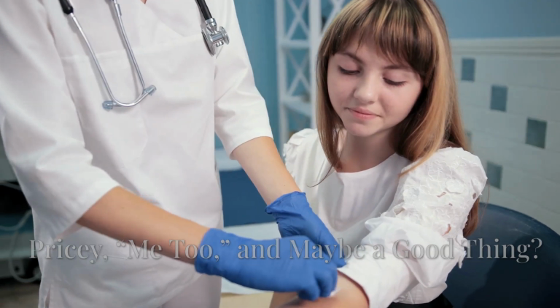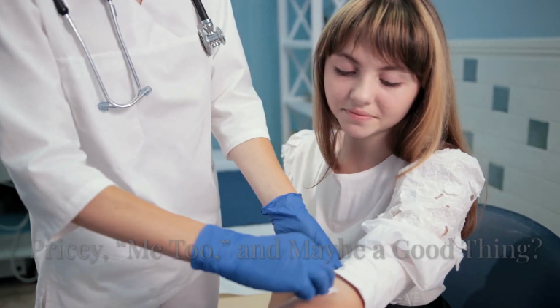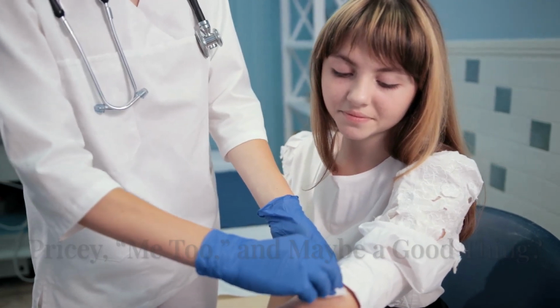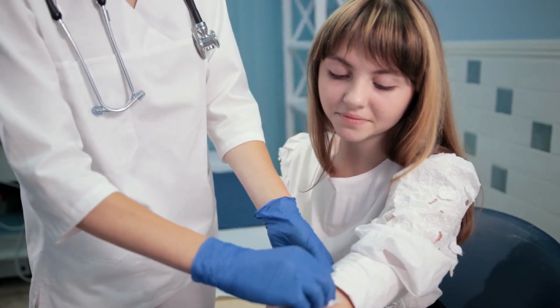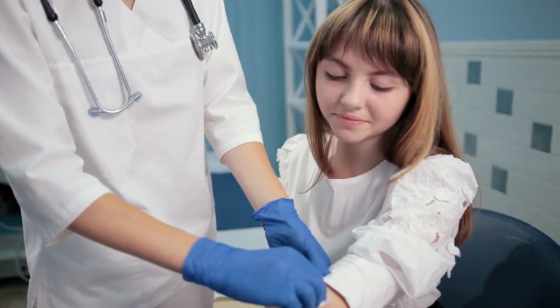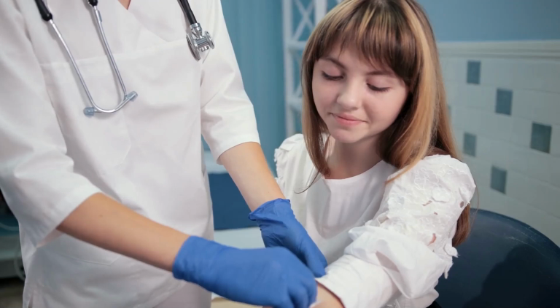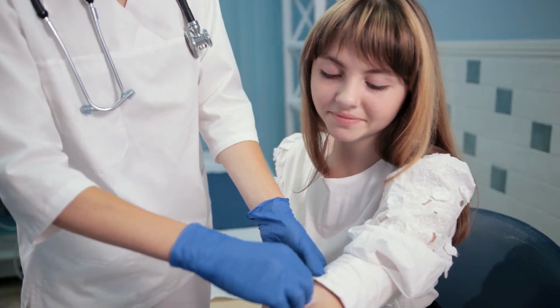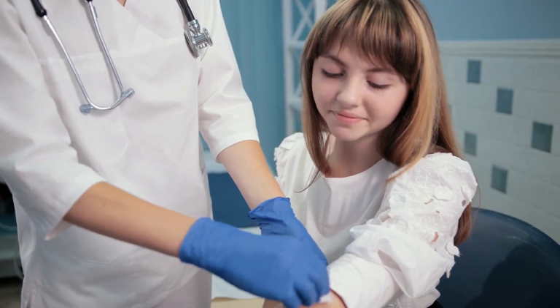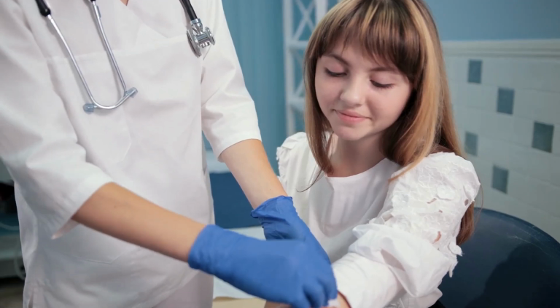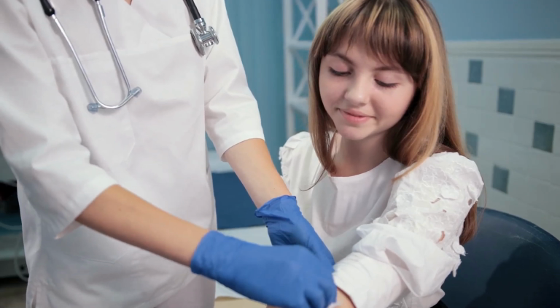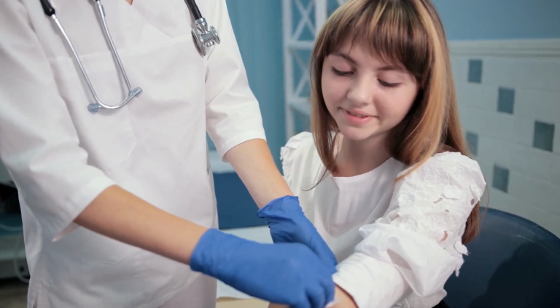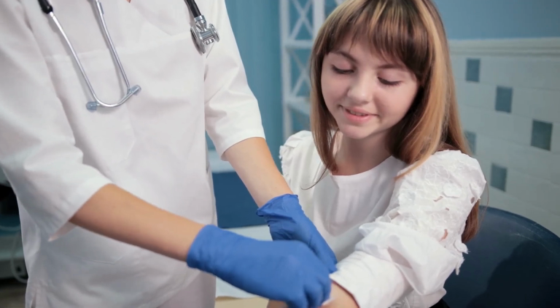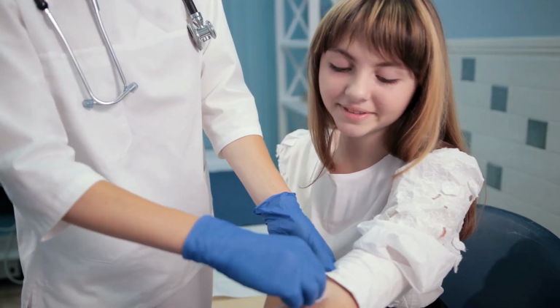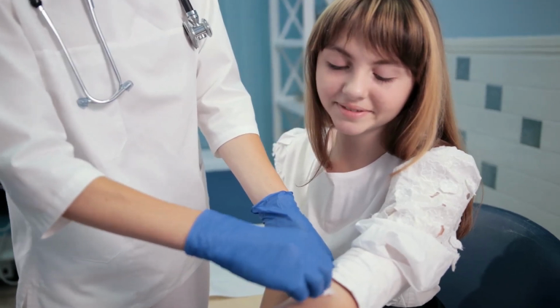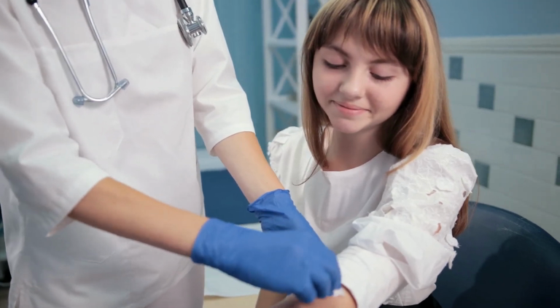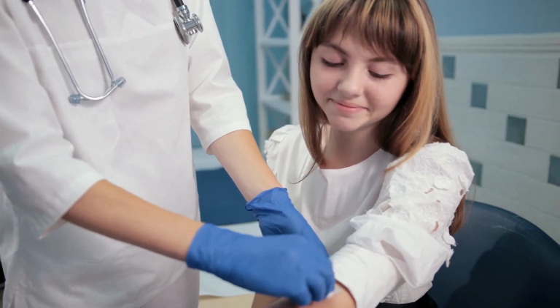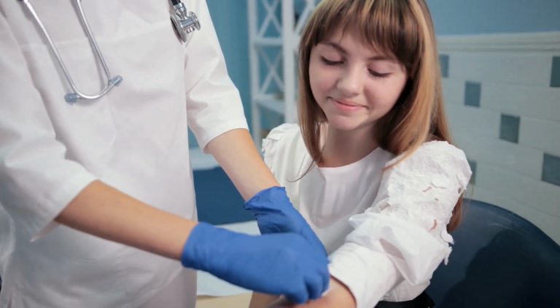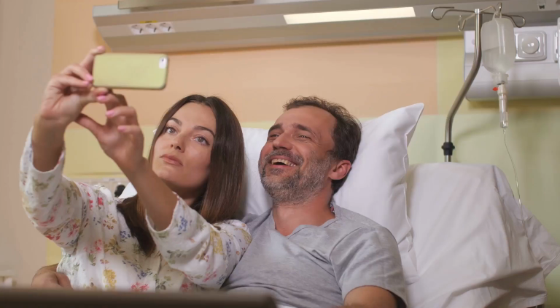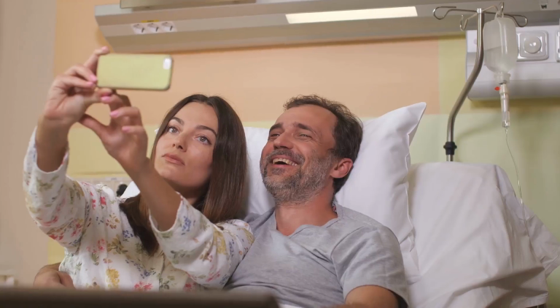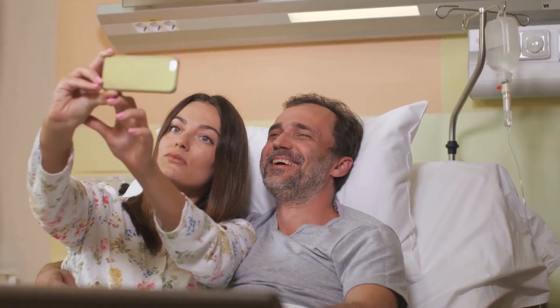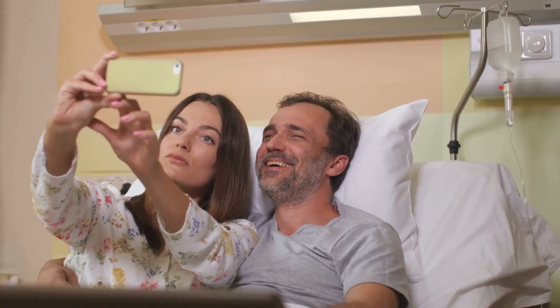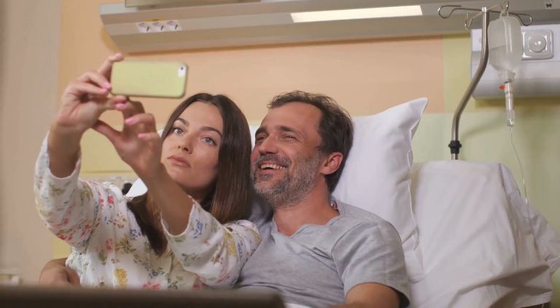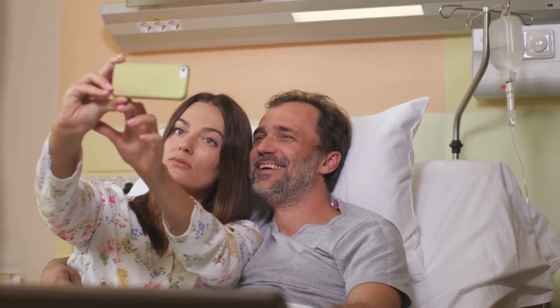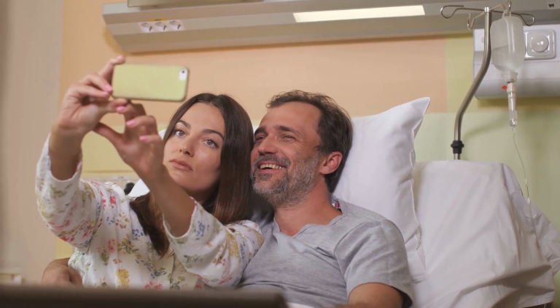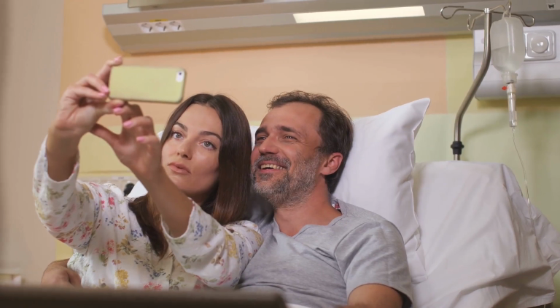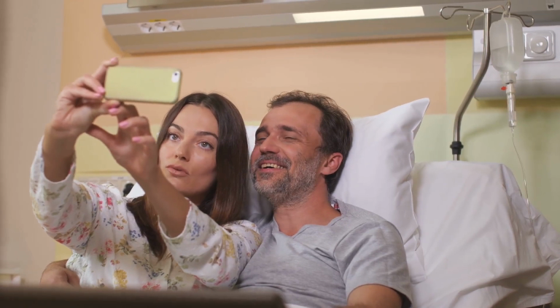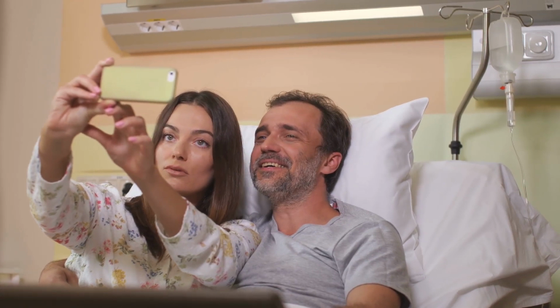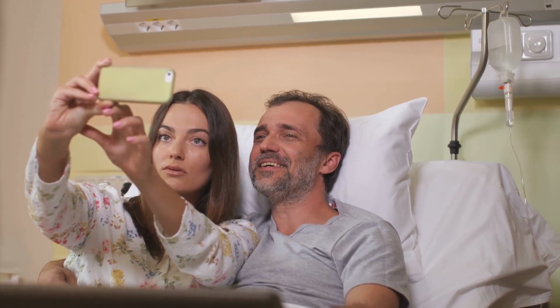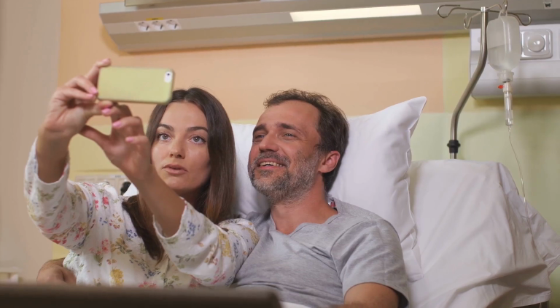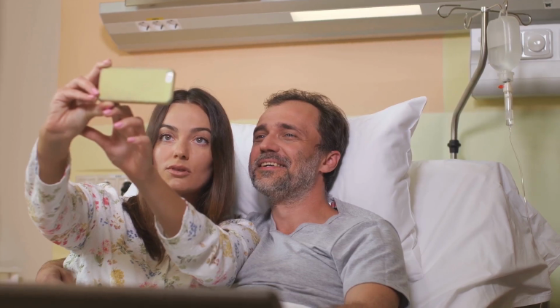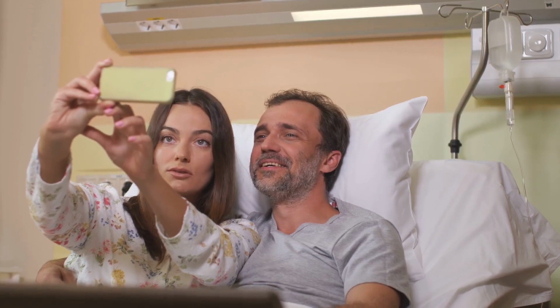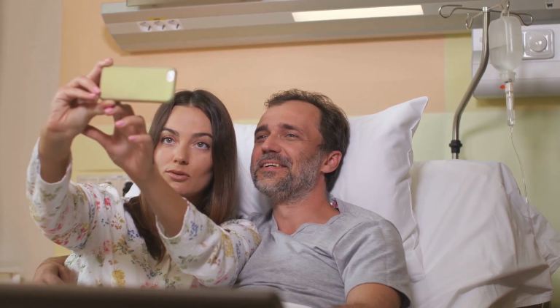Speaking of blood tests, Briumvee loves them — like, really loves them. You'll be practically best friends with your phlebotomist by the time you're through.